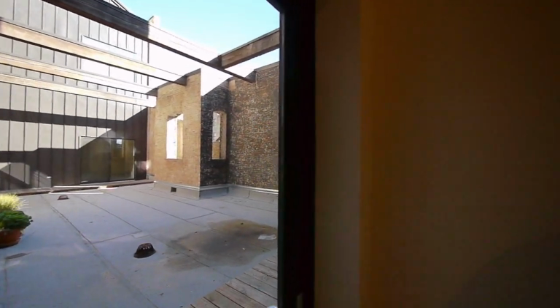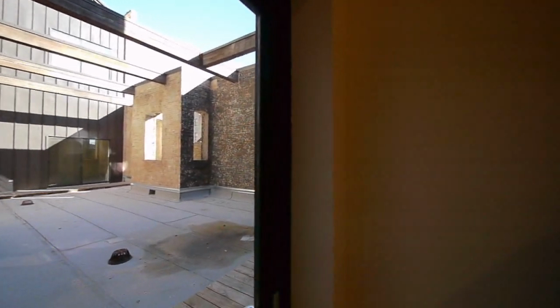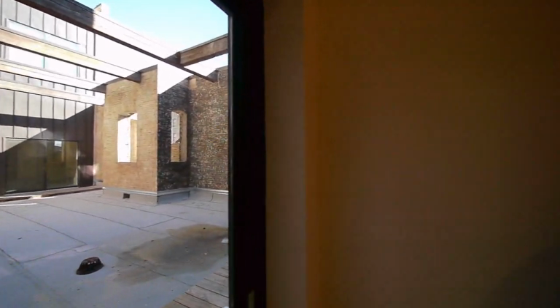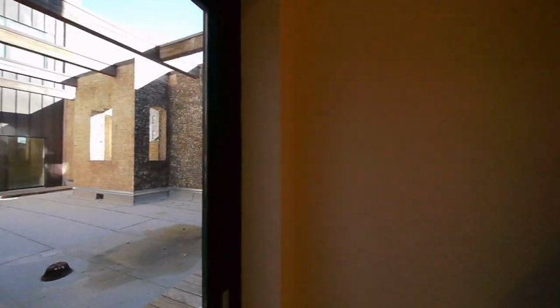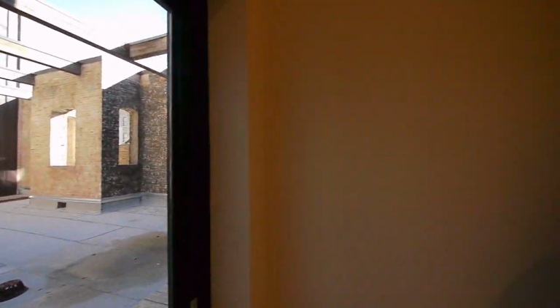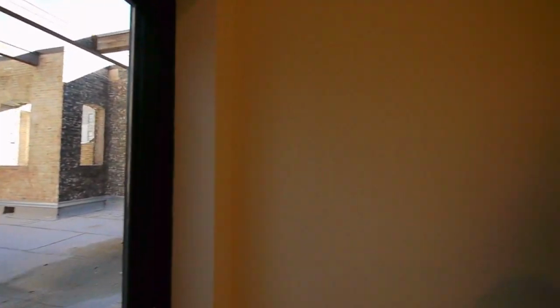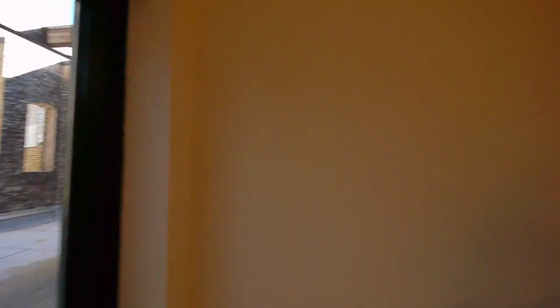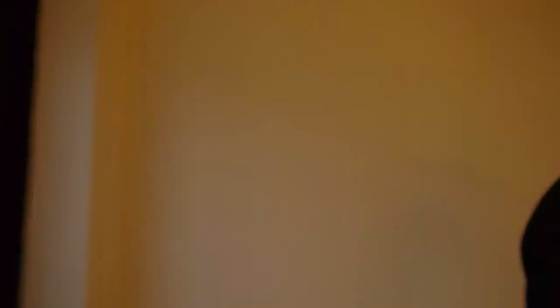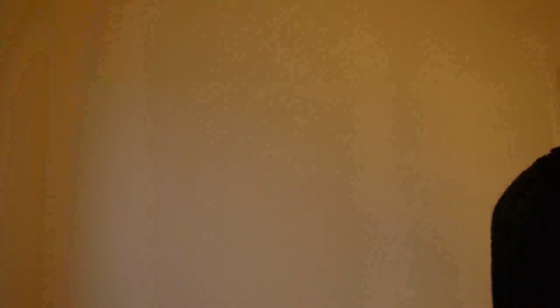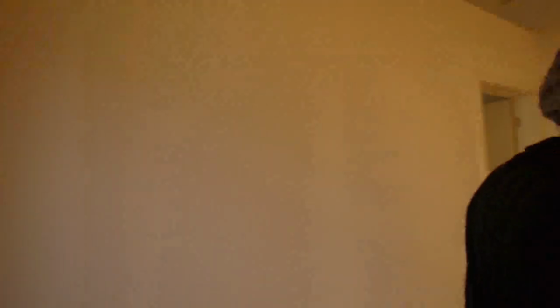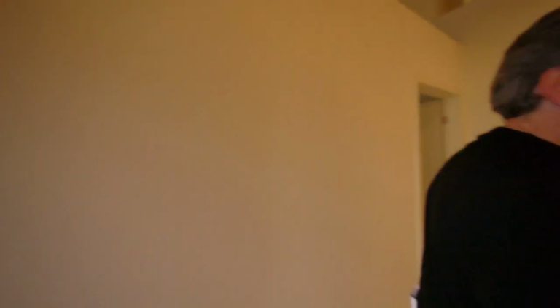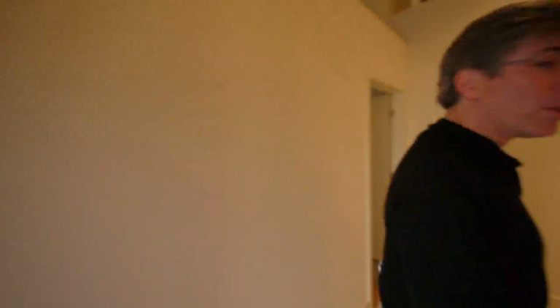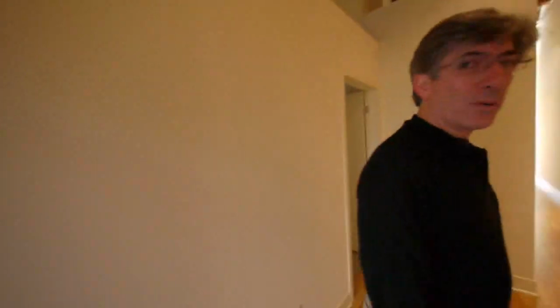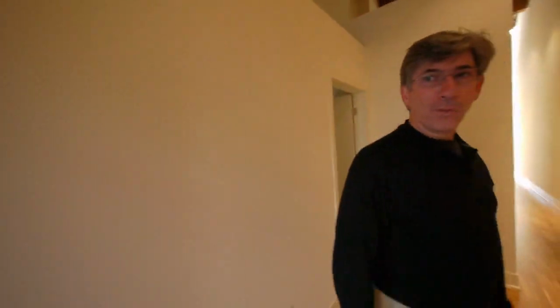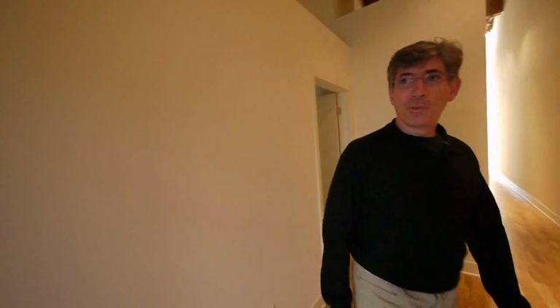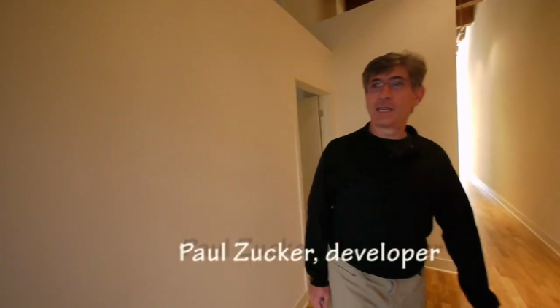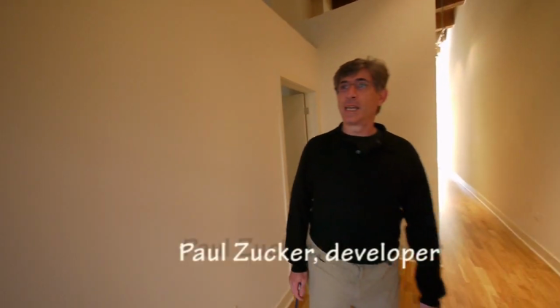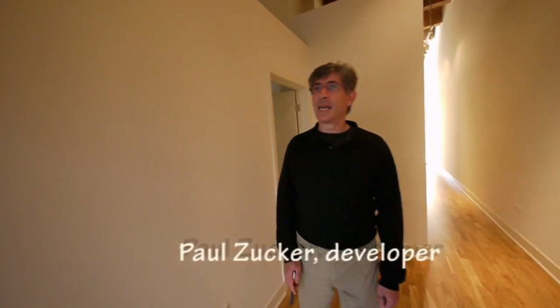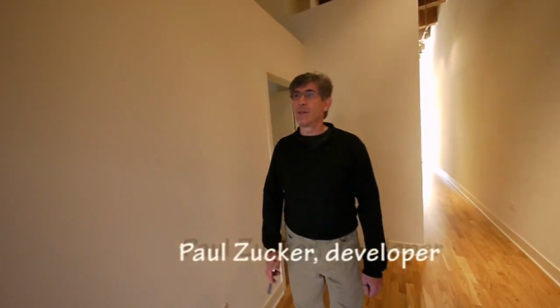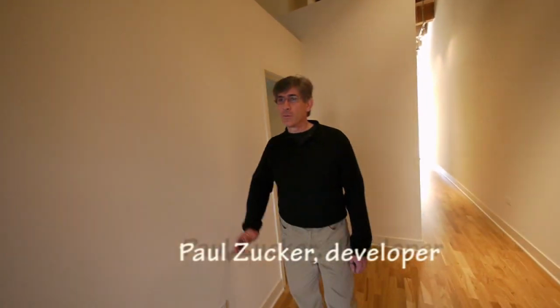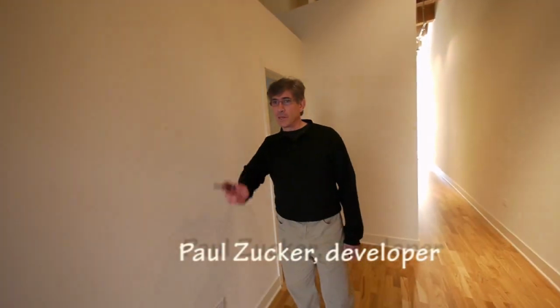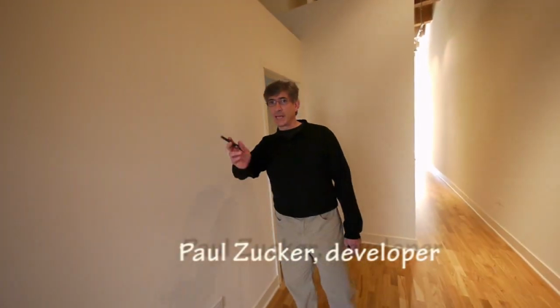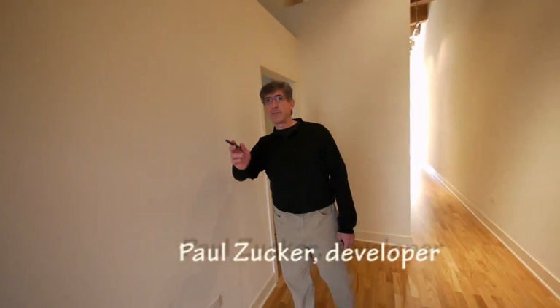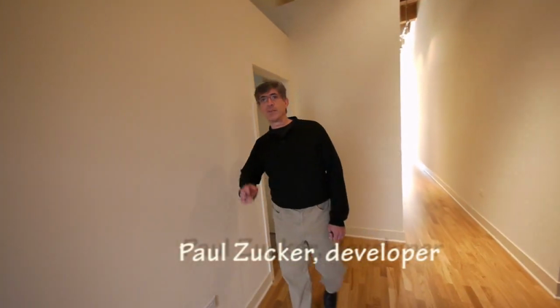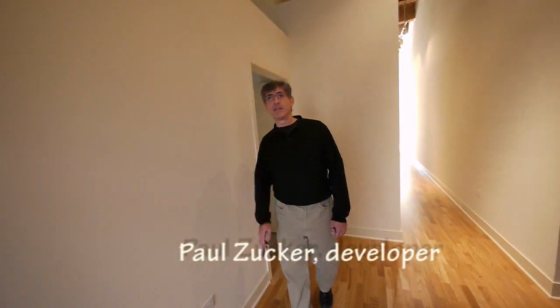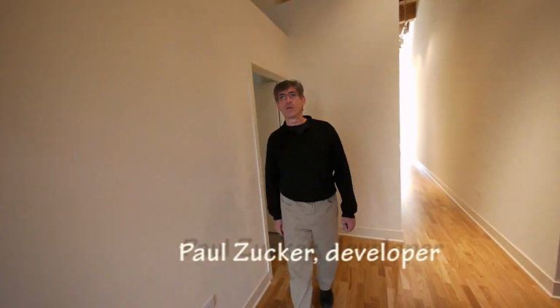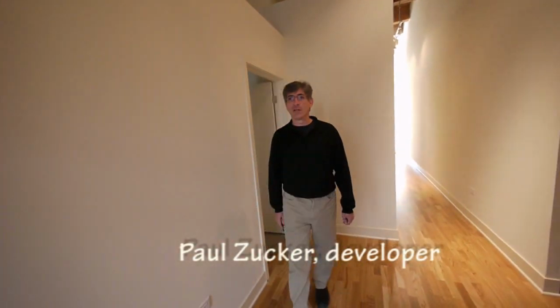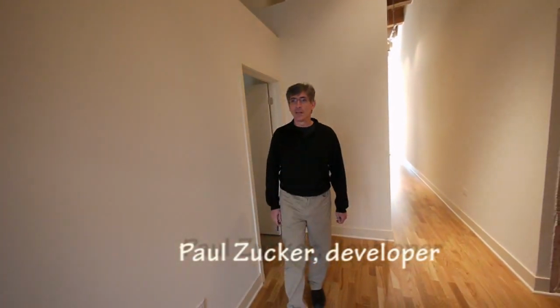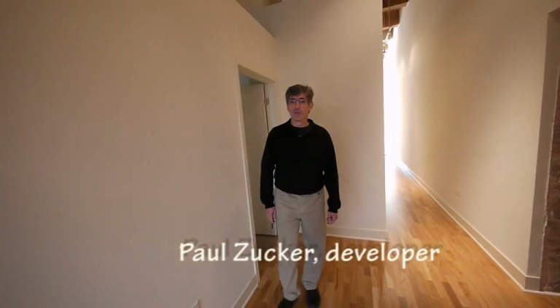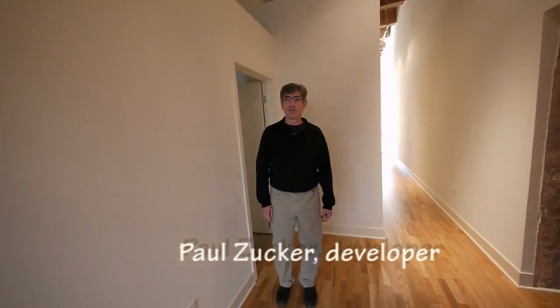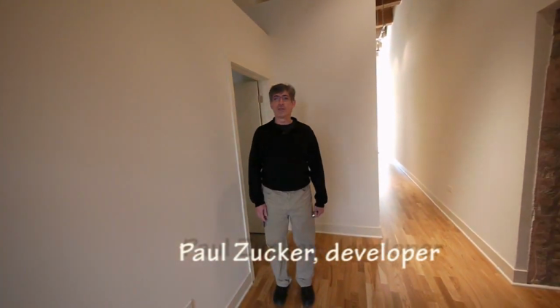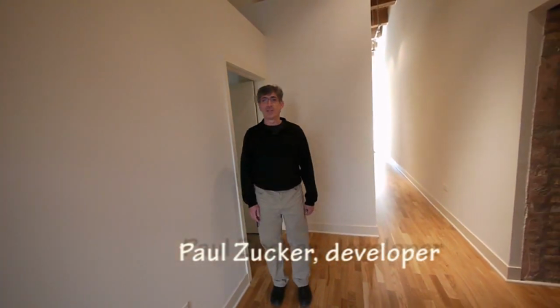How many of those units are still available? There are two — the one we're standing in now and the one at the opposite end of the courtyard, Unit 216.